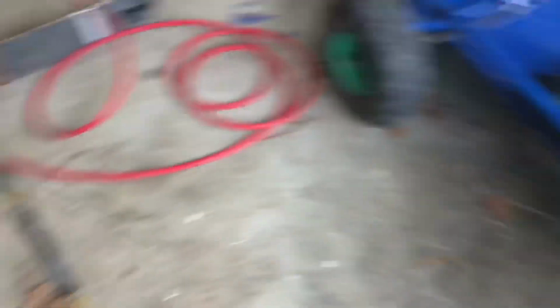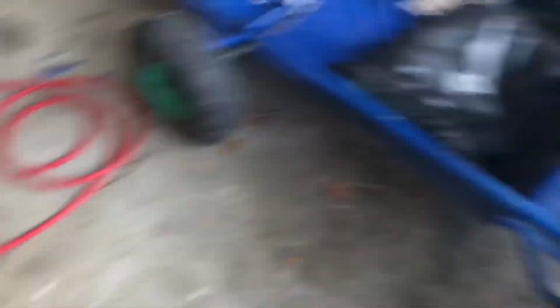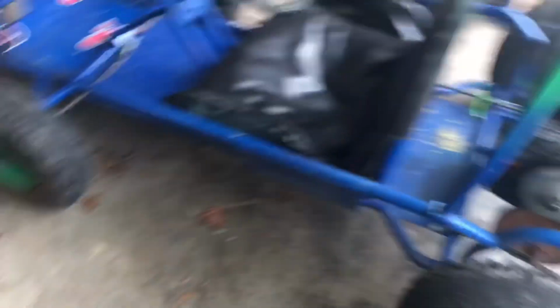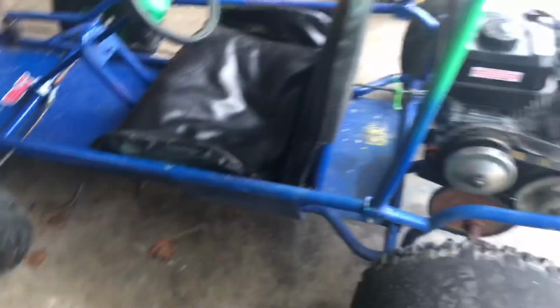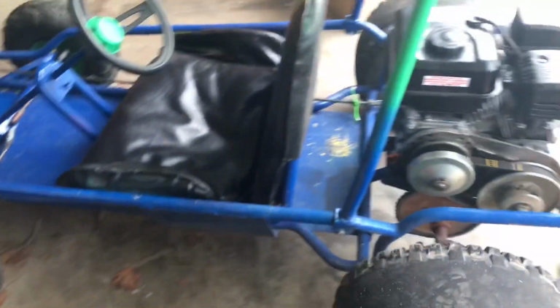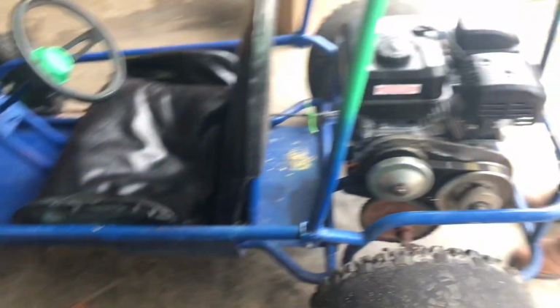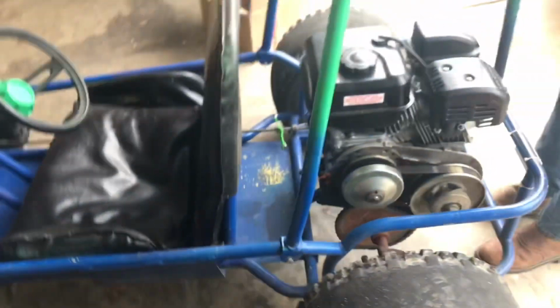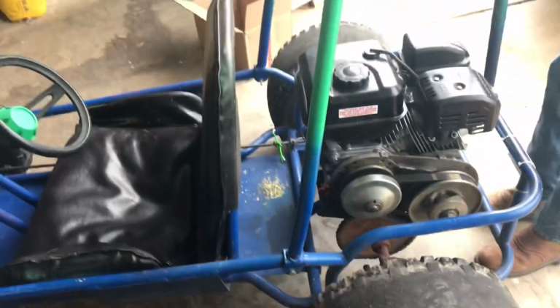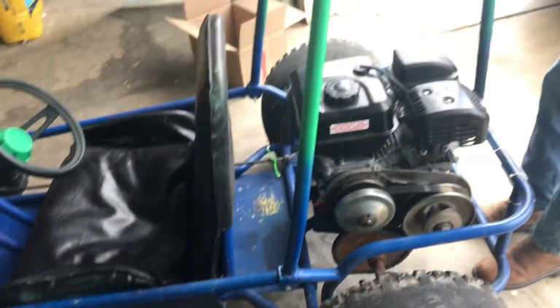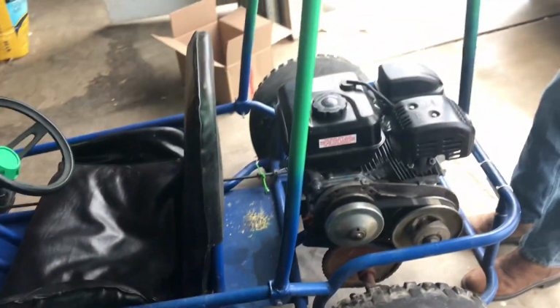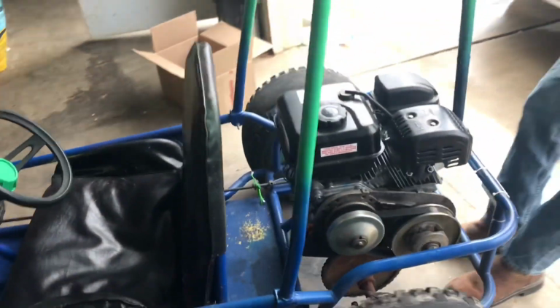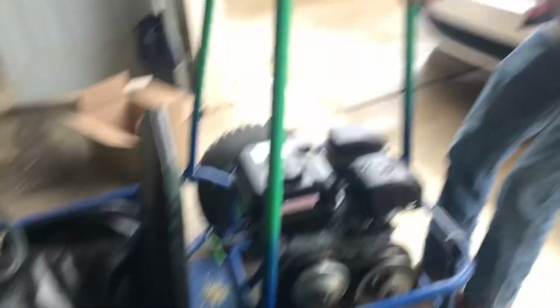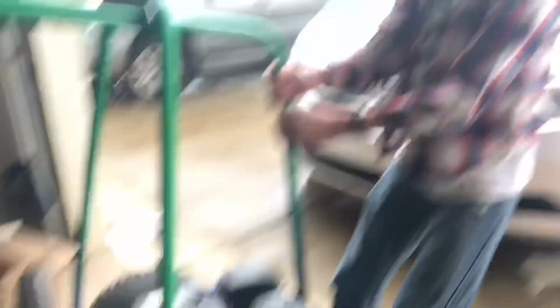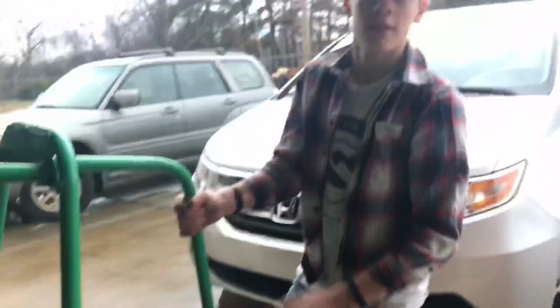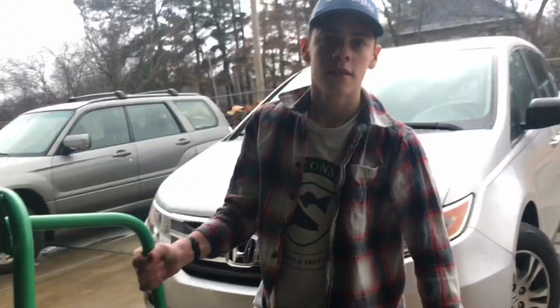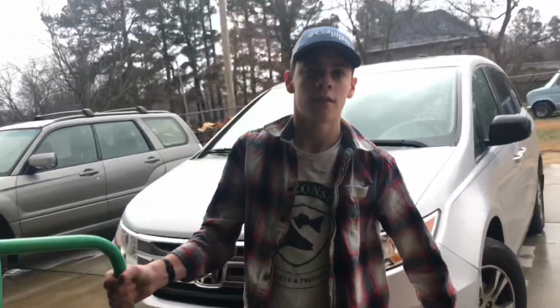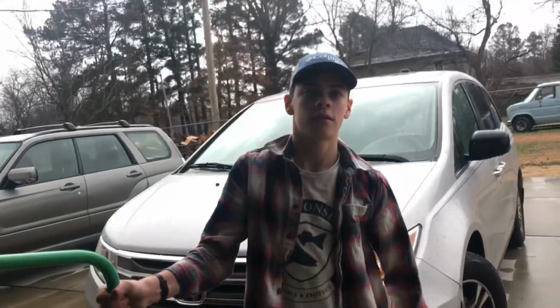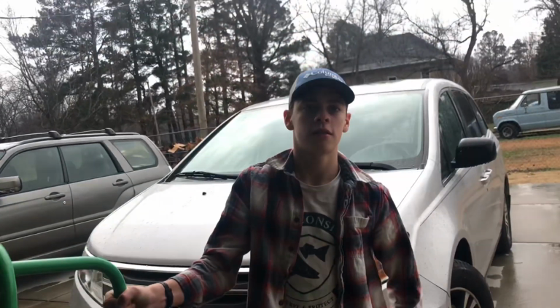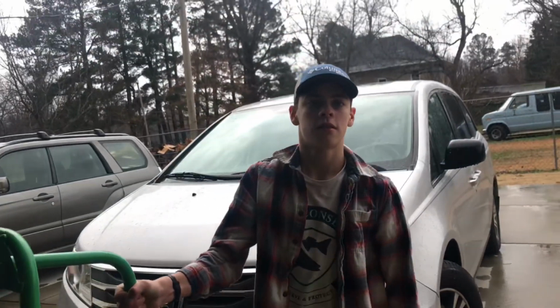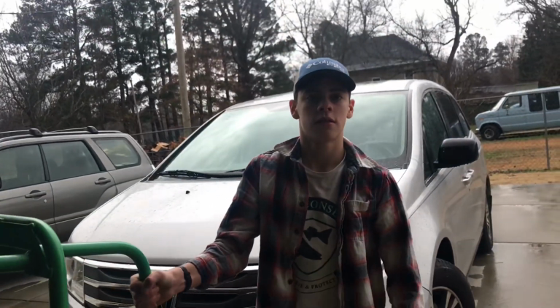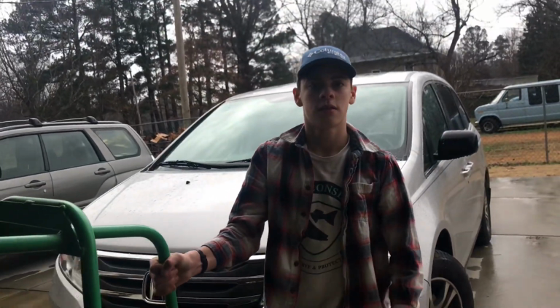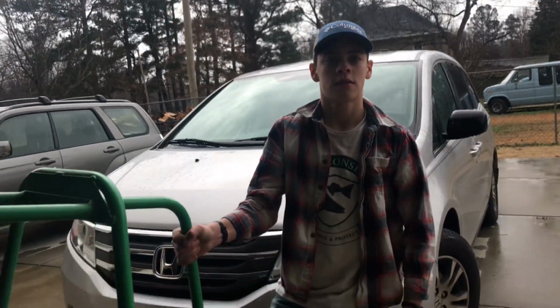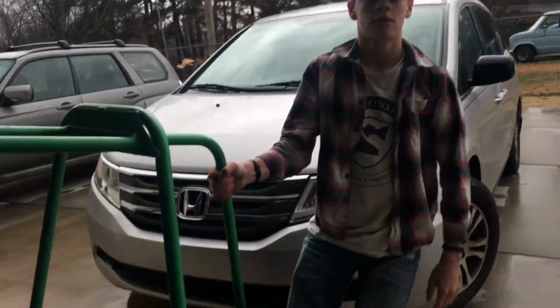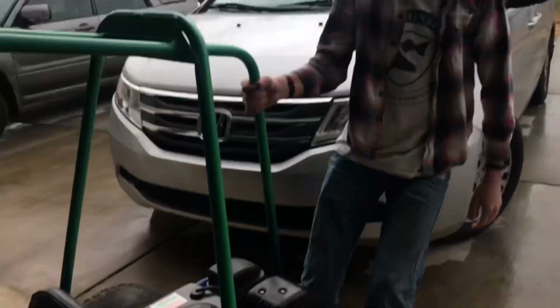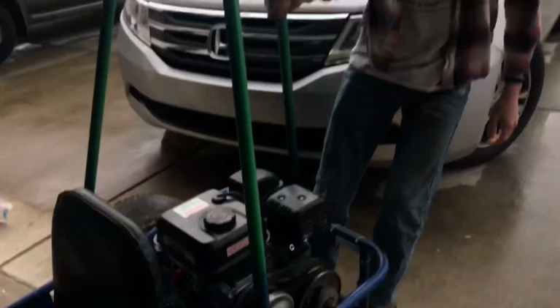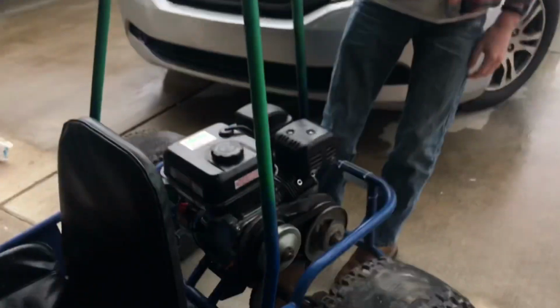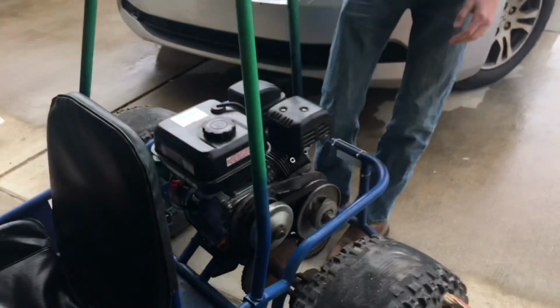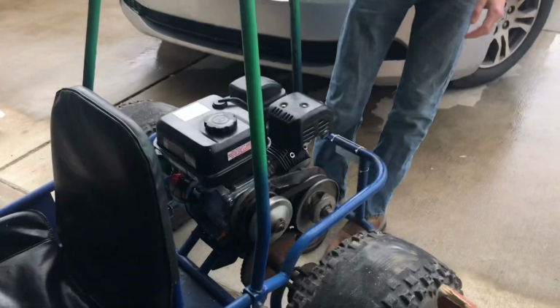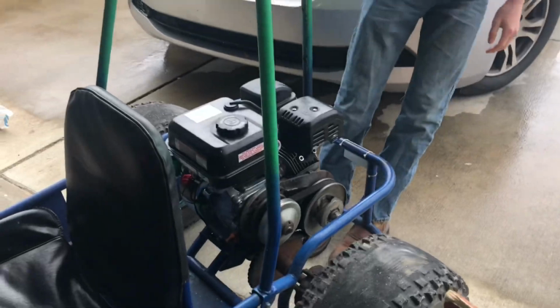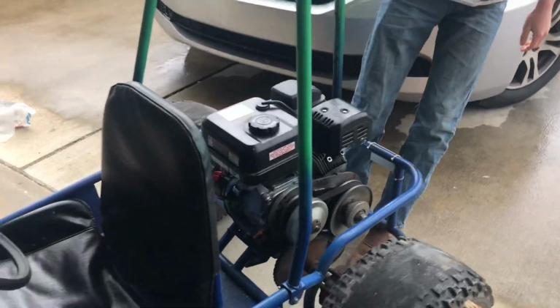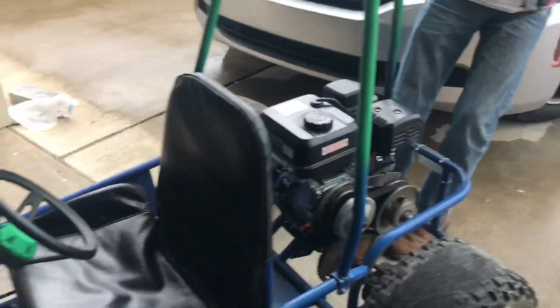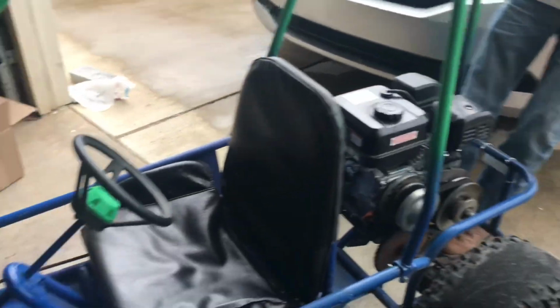My cousin here pulled the dough cart out. And he's about to run it into the van.